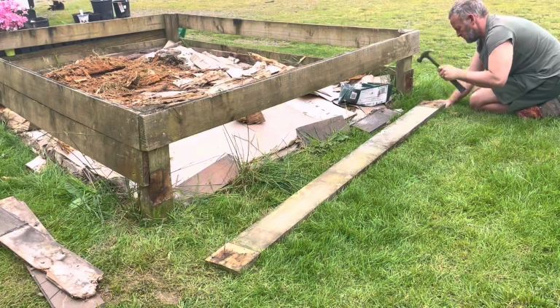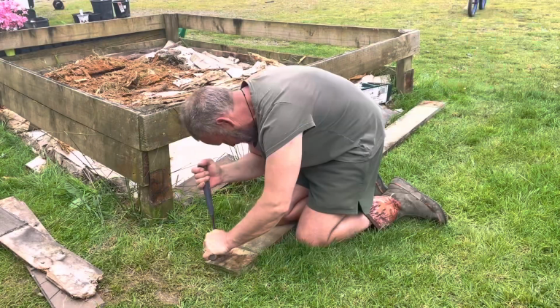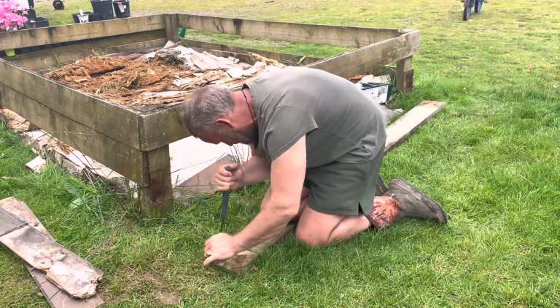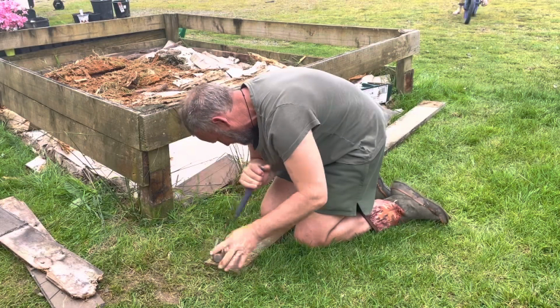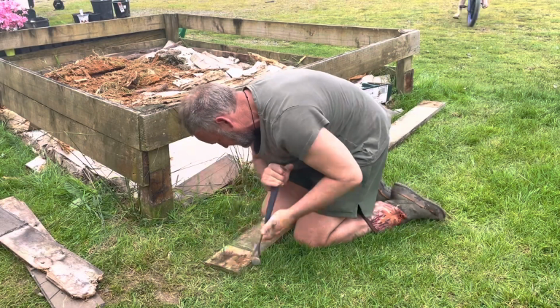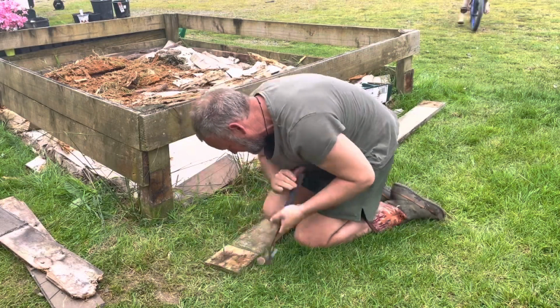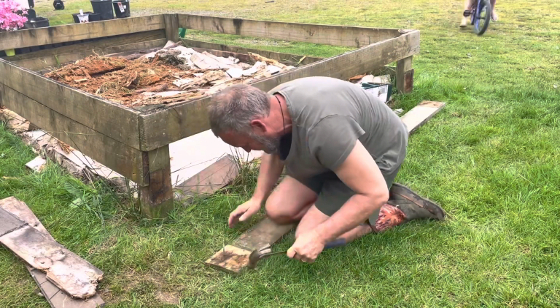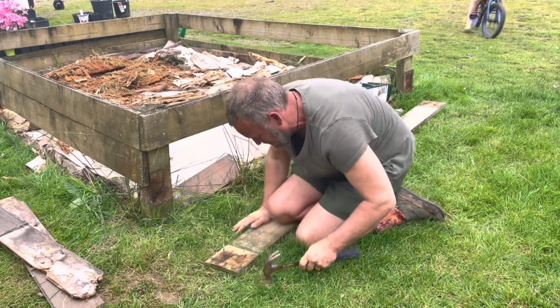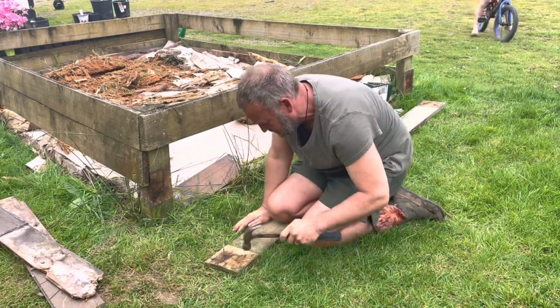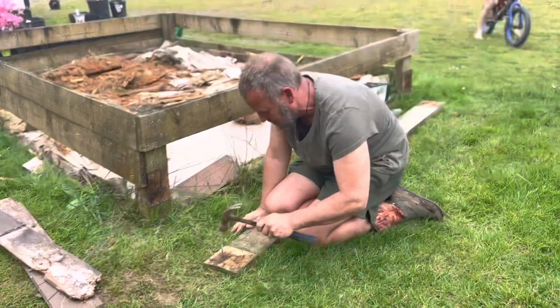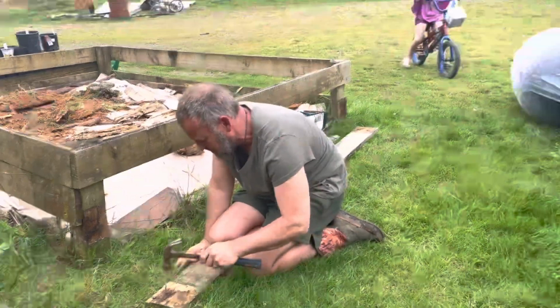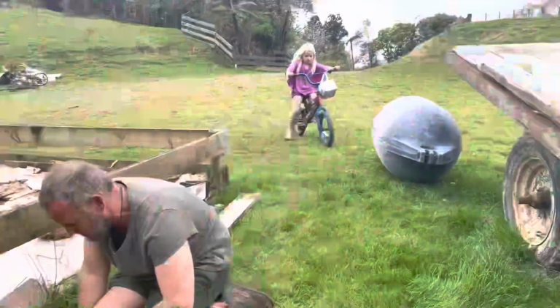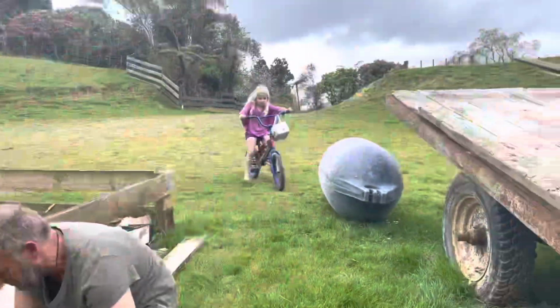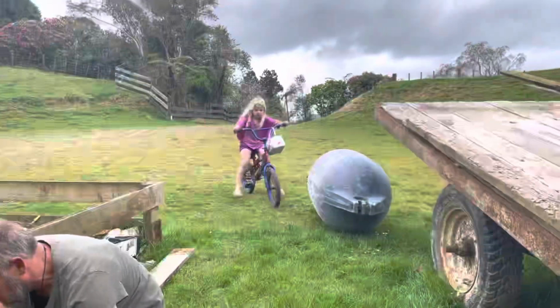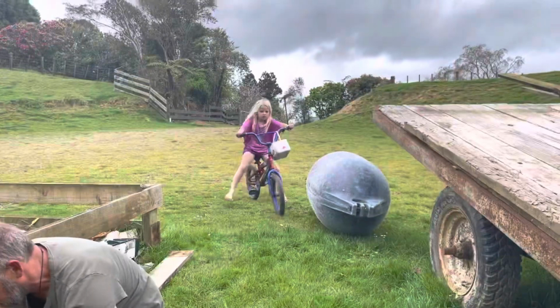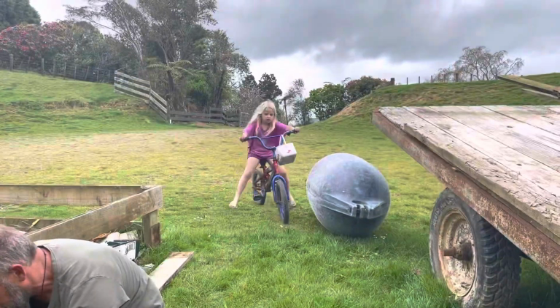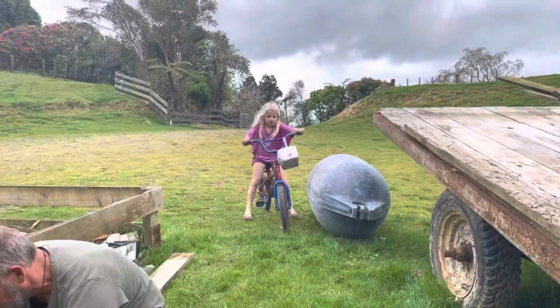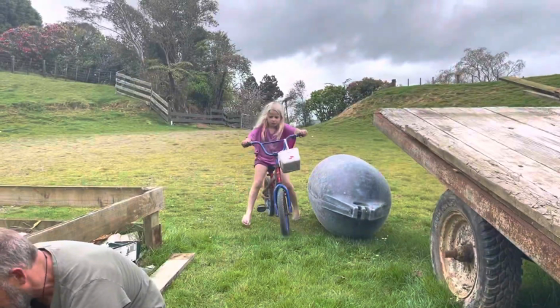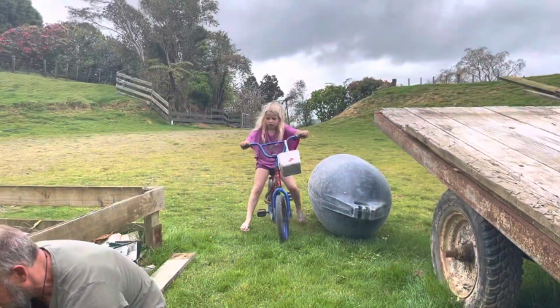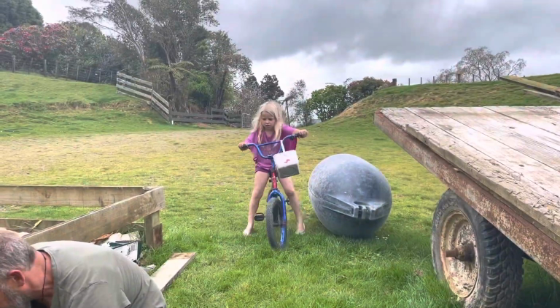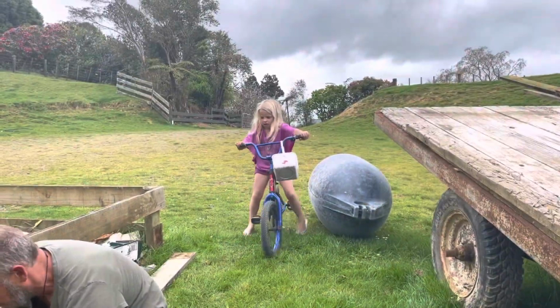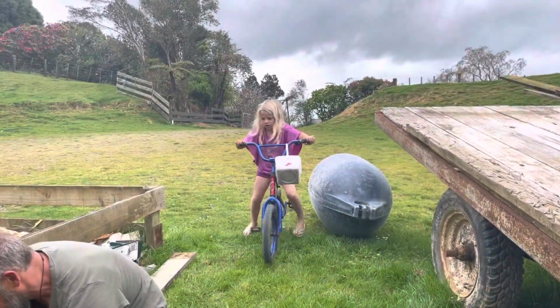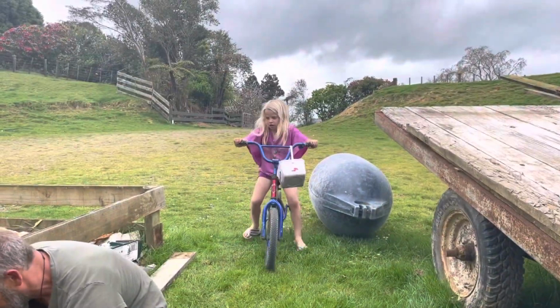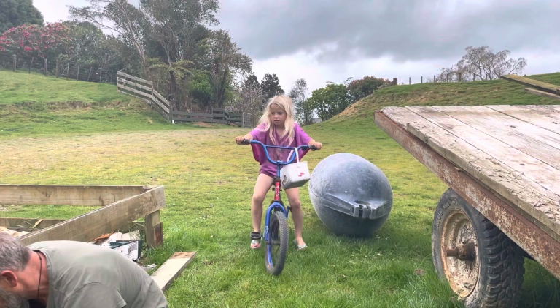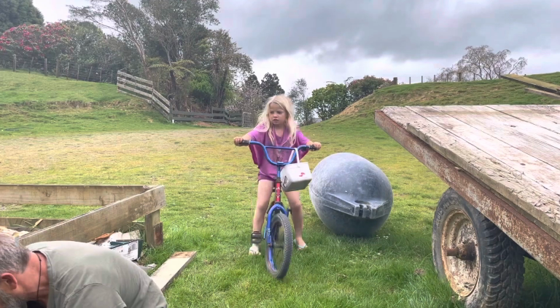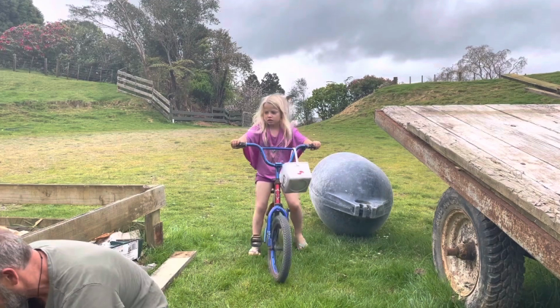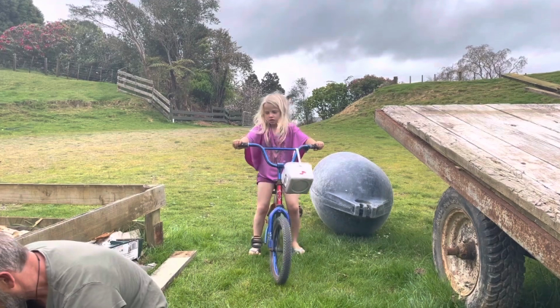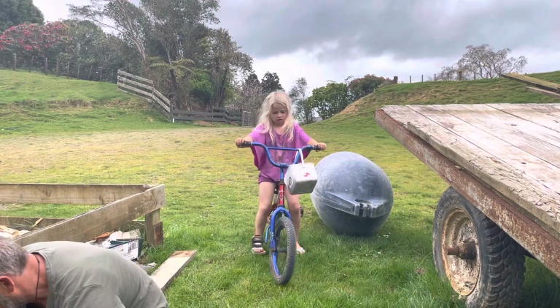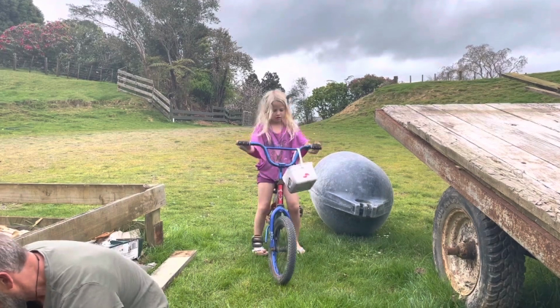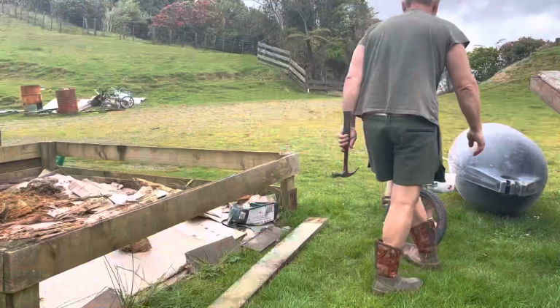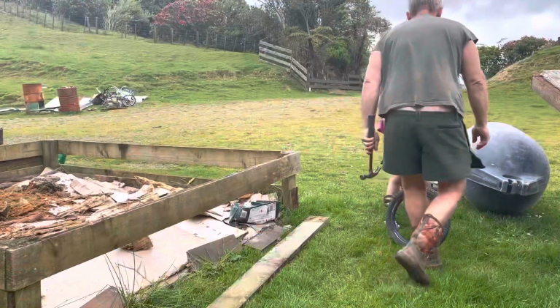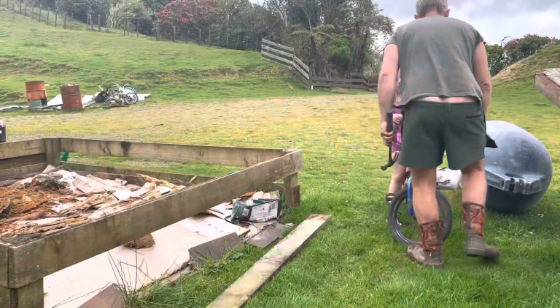We sent Millie down to the wall shed to collect our nails, which she was able to do successfully on a bike.